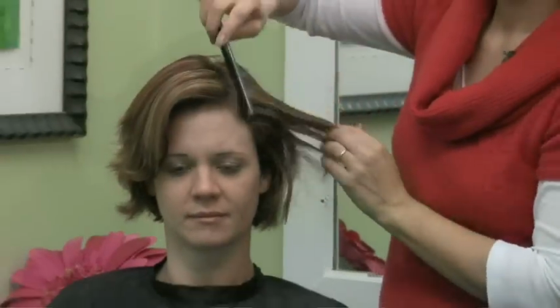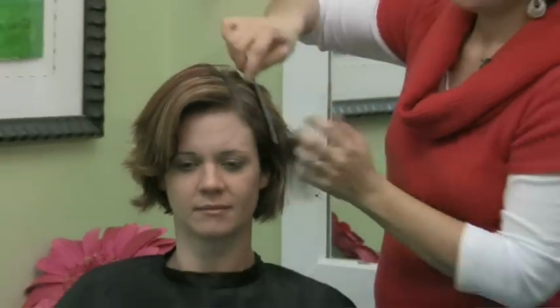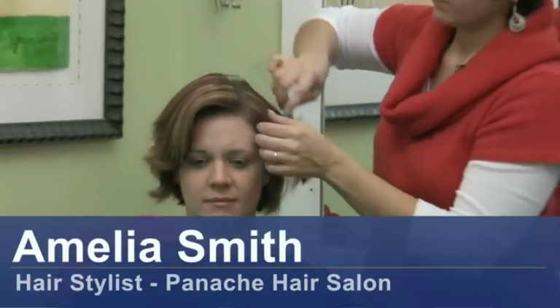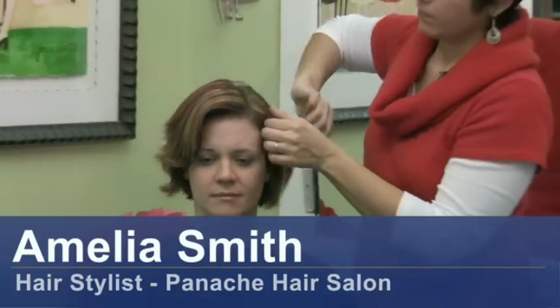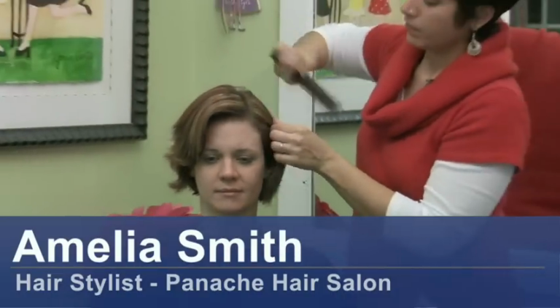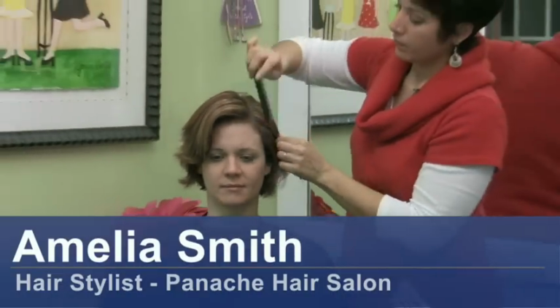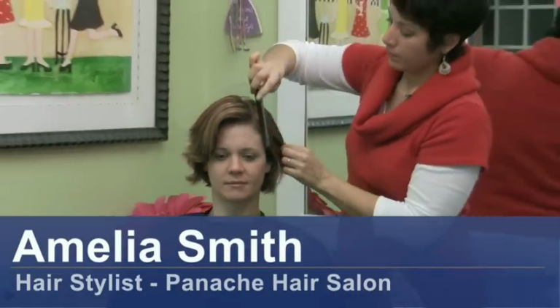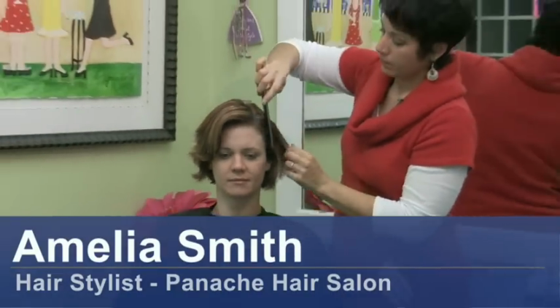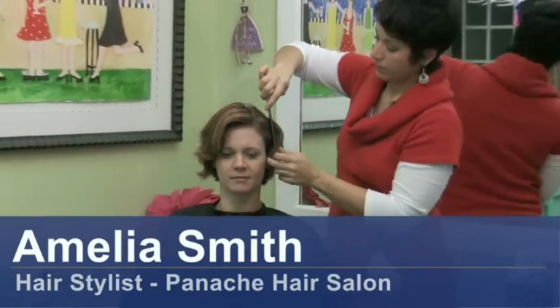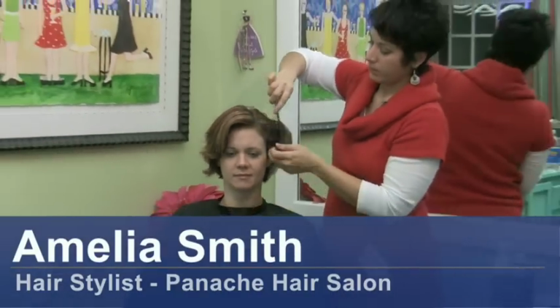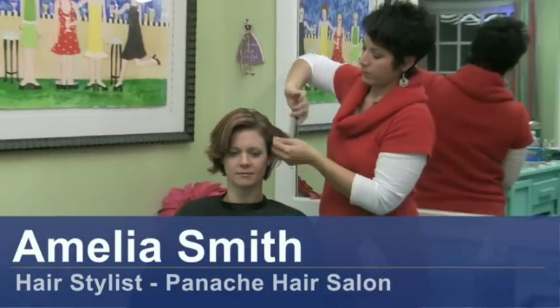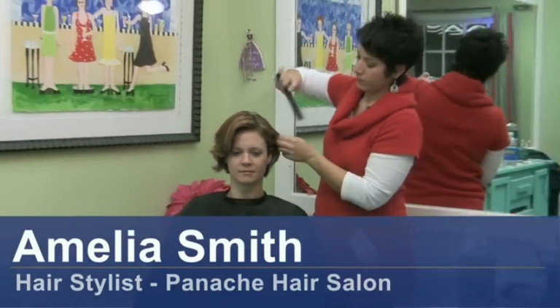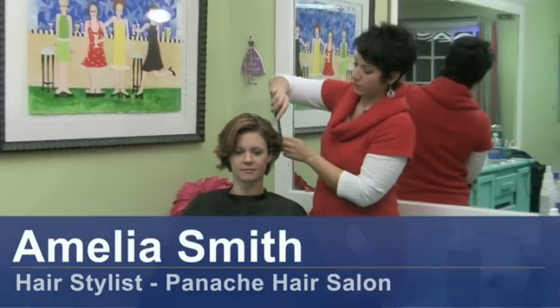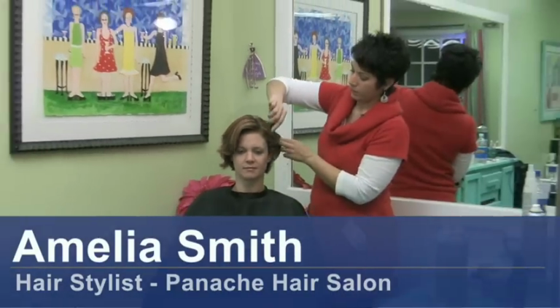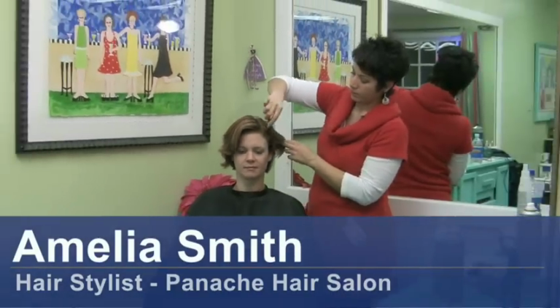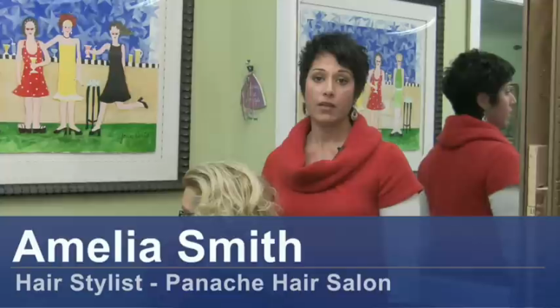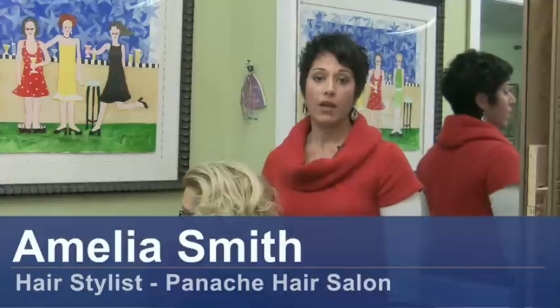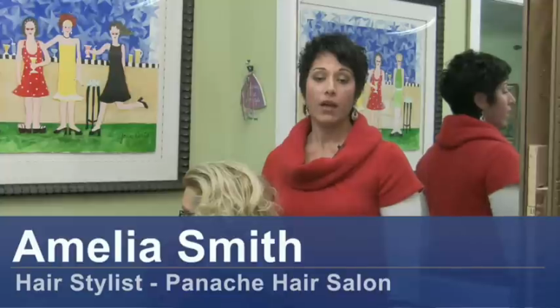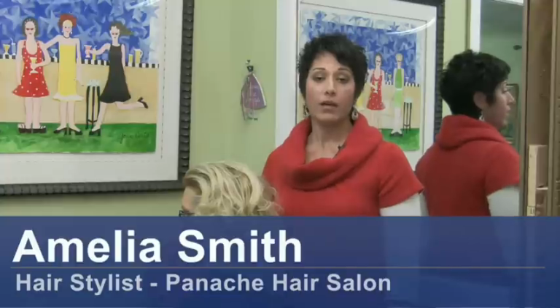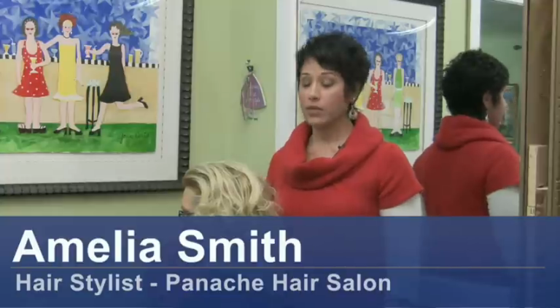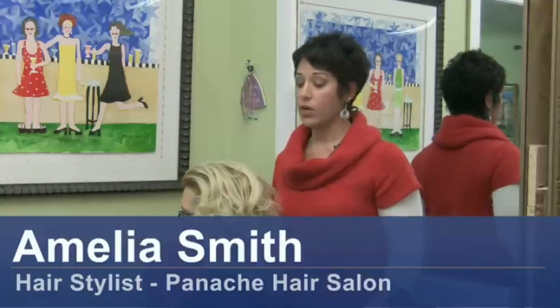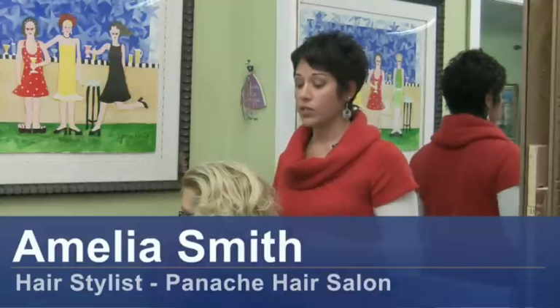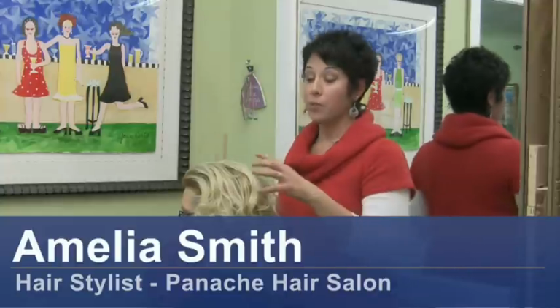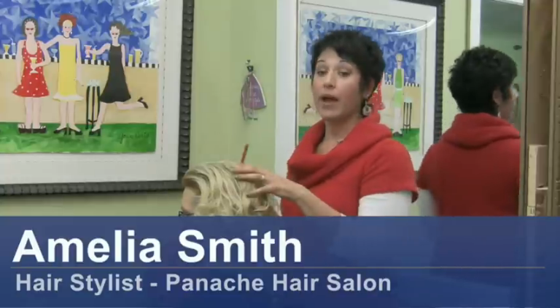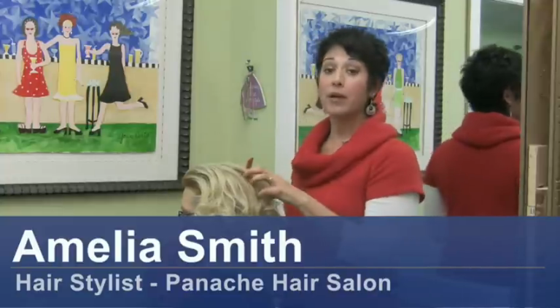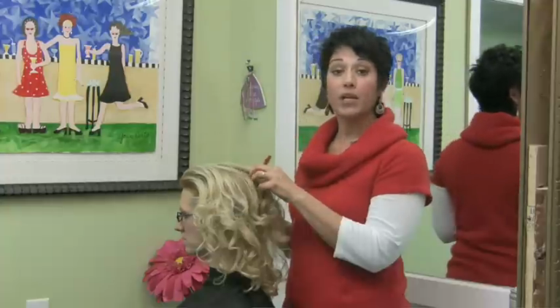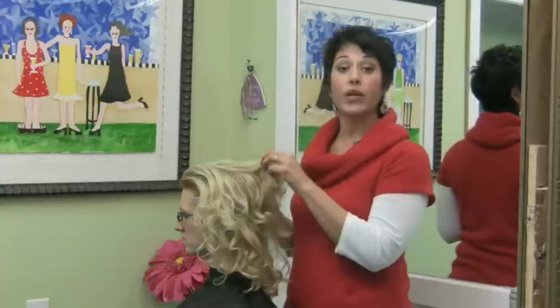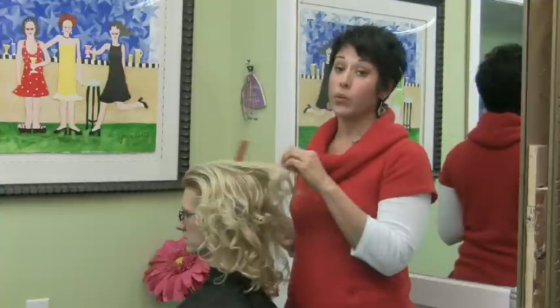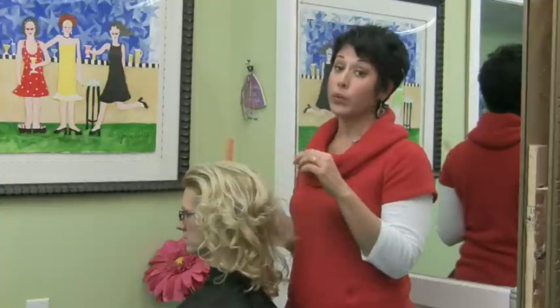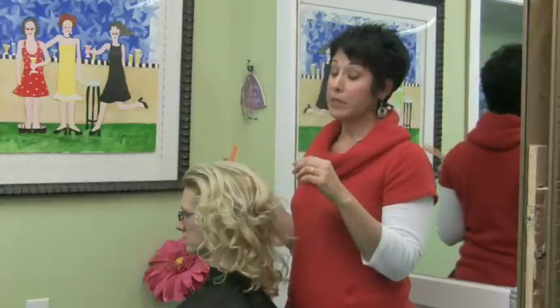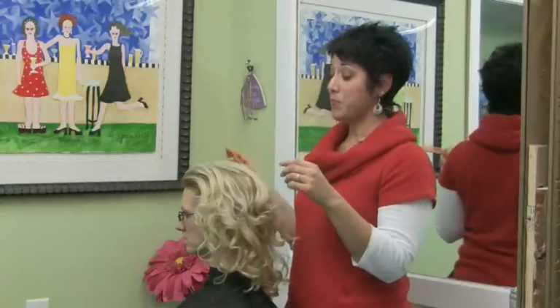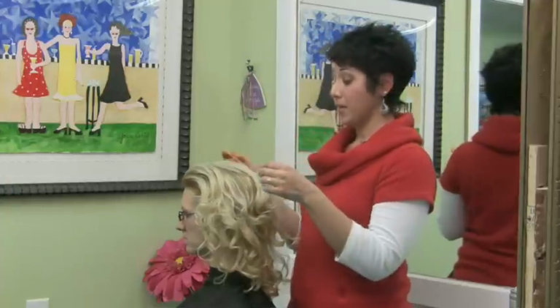Hi, I'm Amelia Smith, a professional stylist, and I'm going to talk to you about how to make your hair really big.